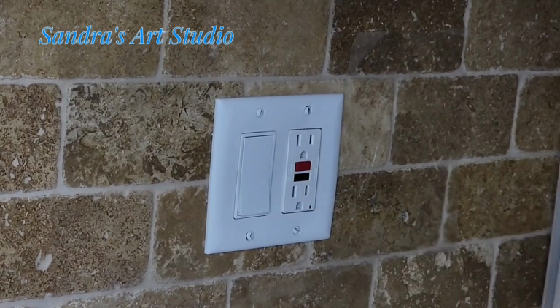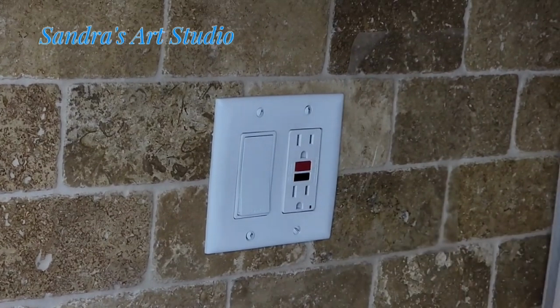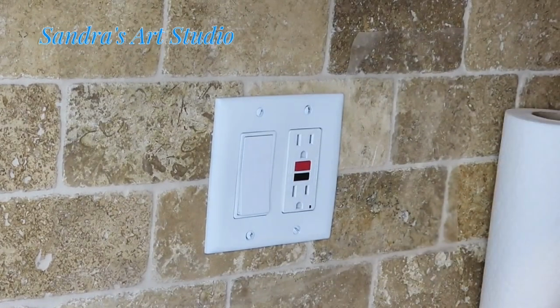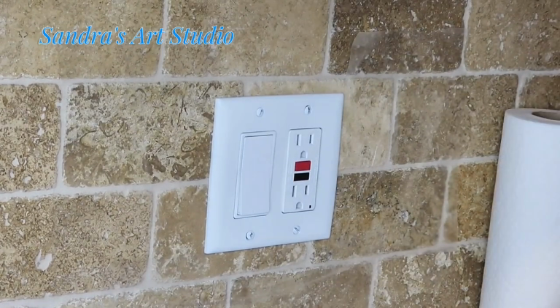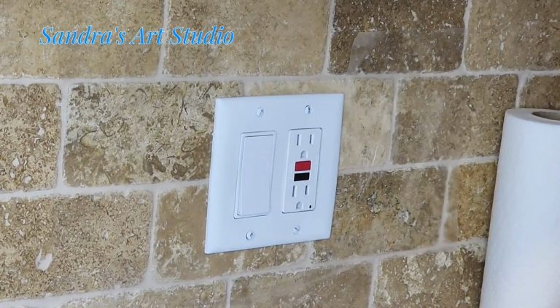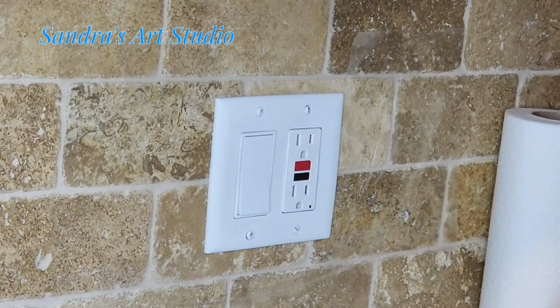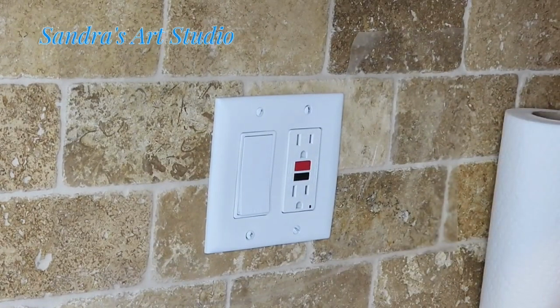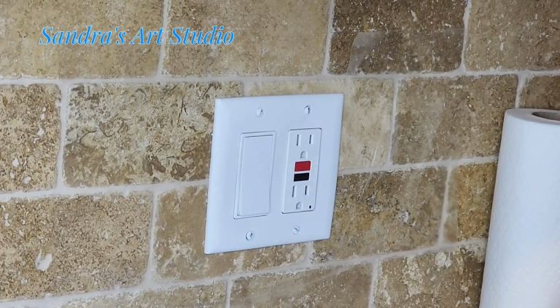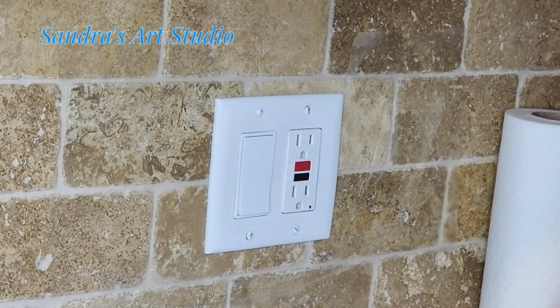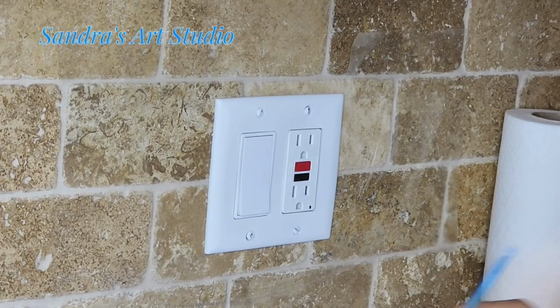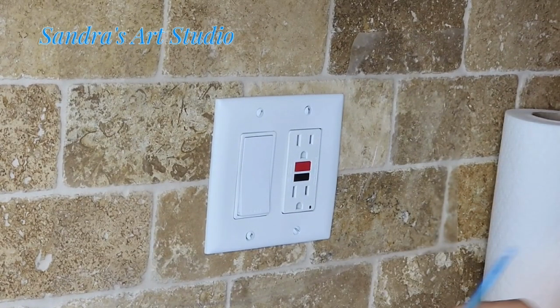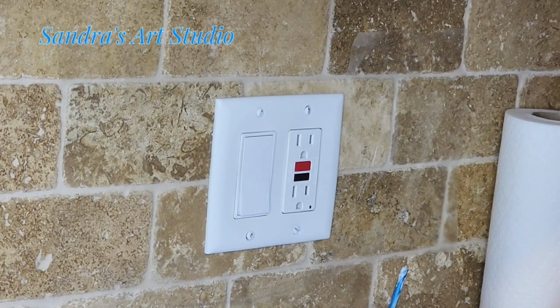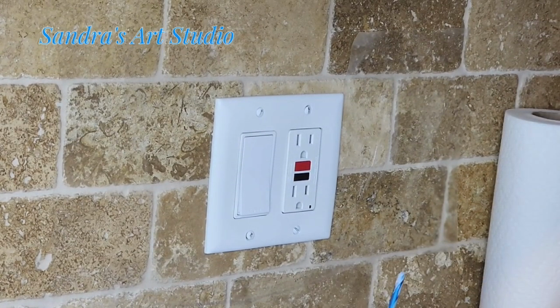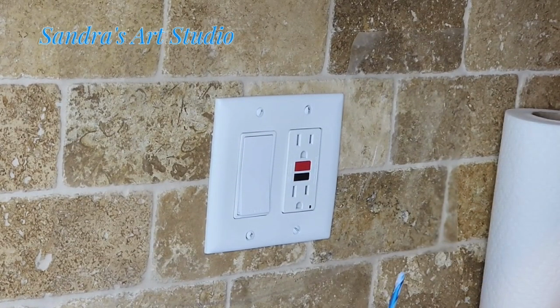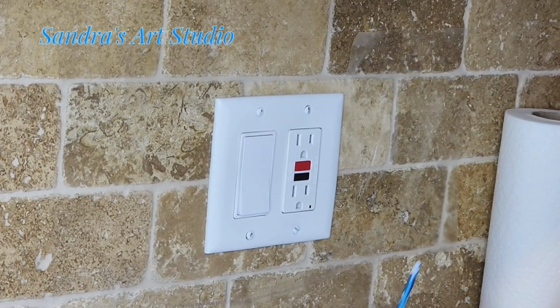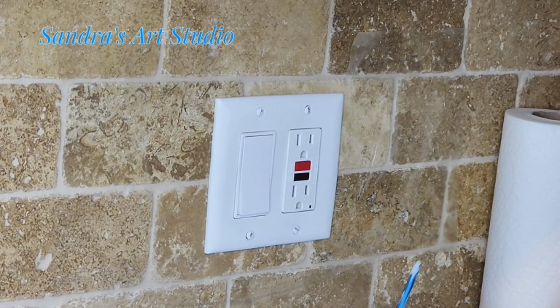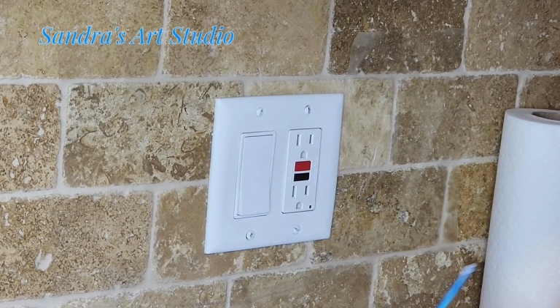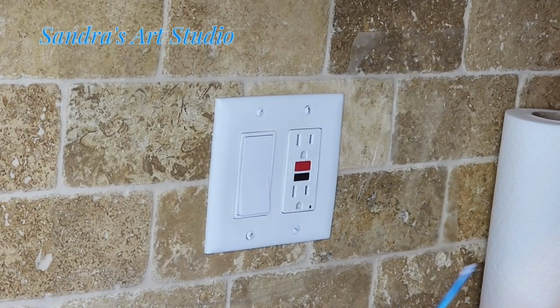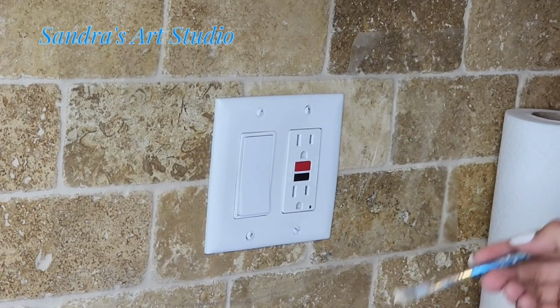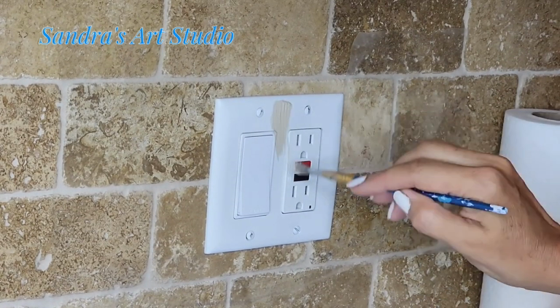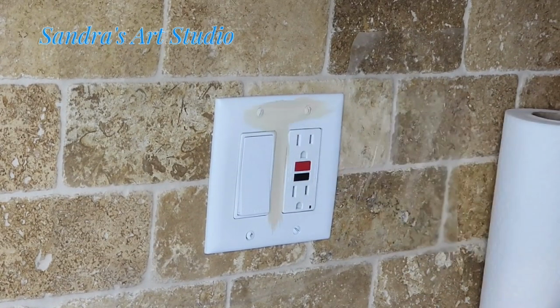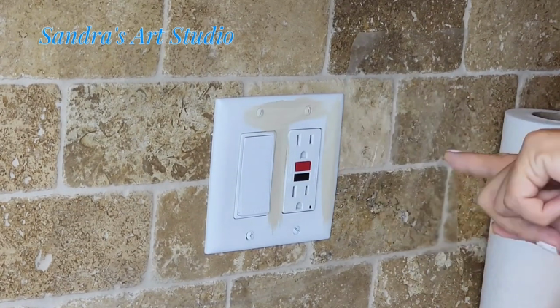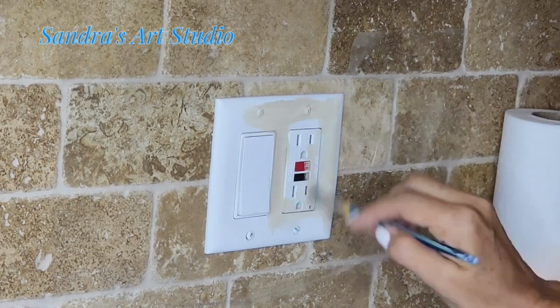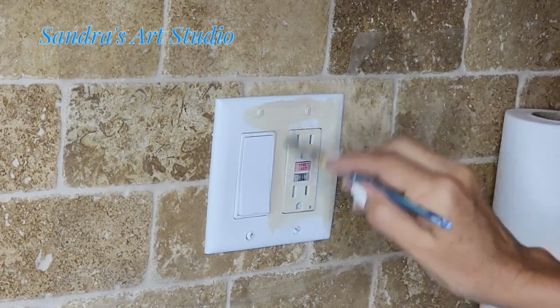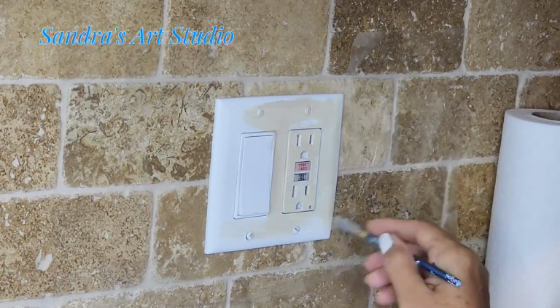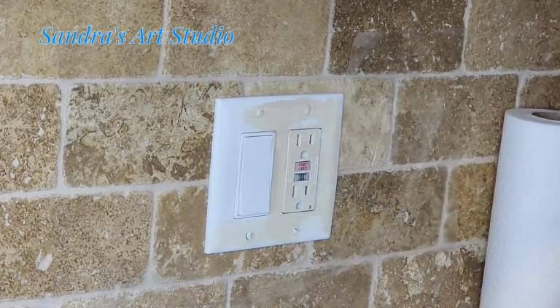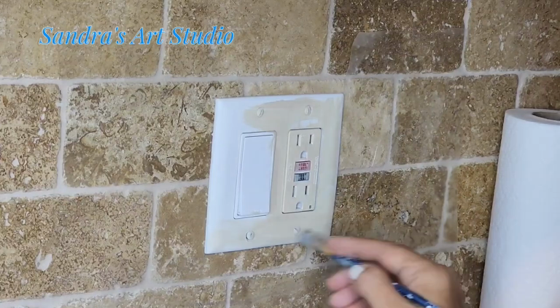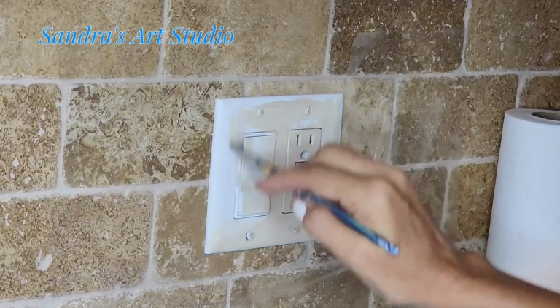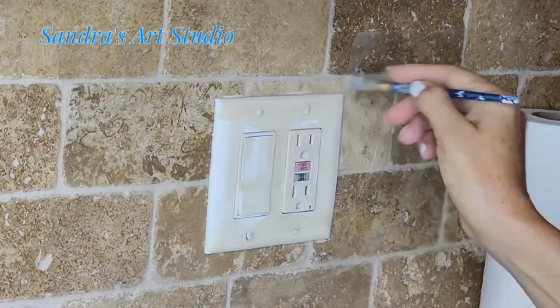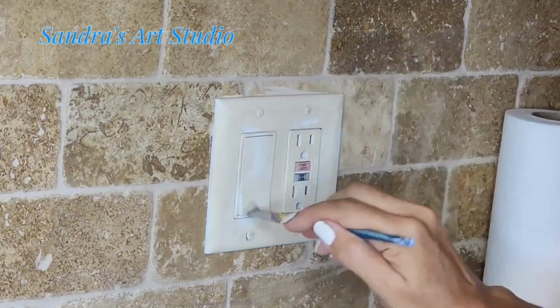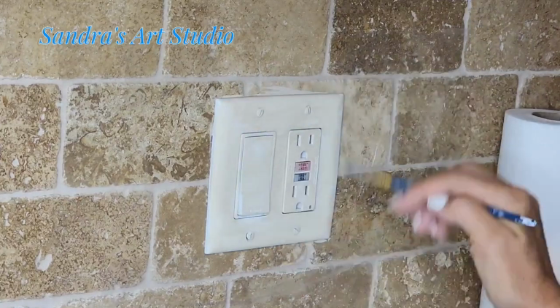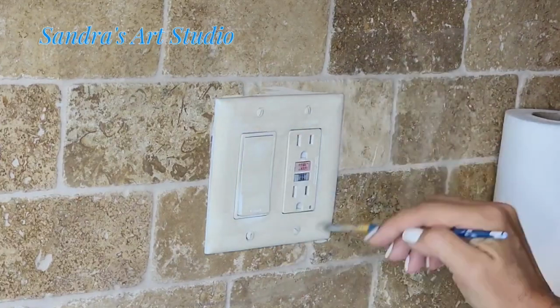The first thing I'm going to do is clean that outlet really good with some alcohol, and I'm going to loosen the screws just one full turn. Now I'm ready to paint.